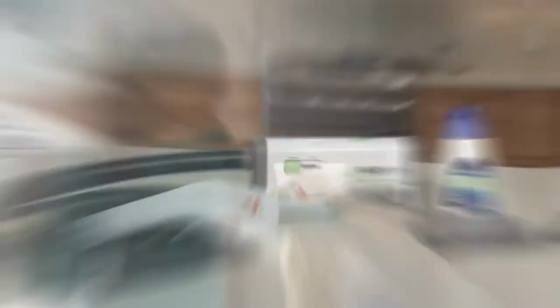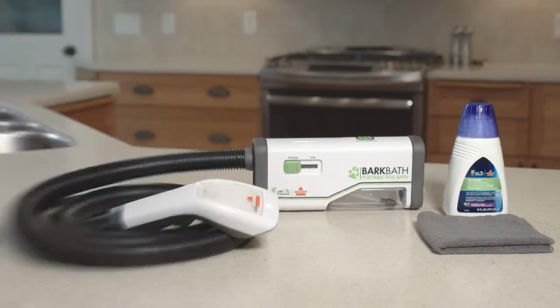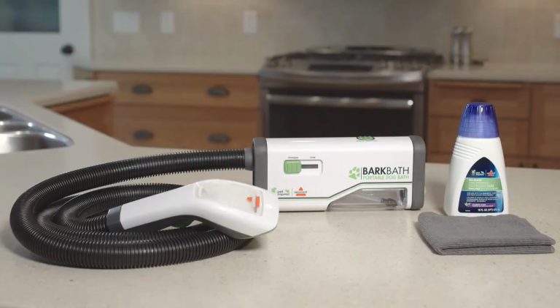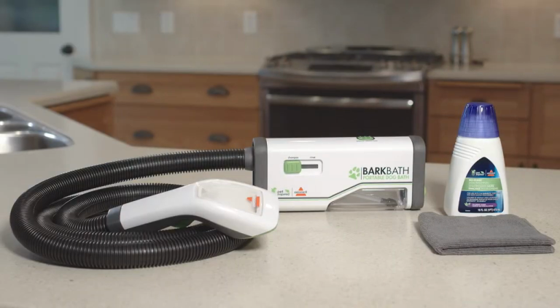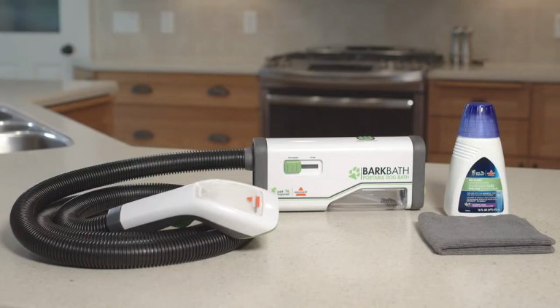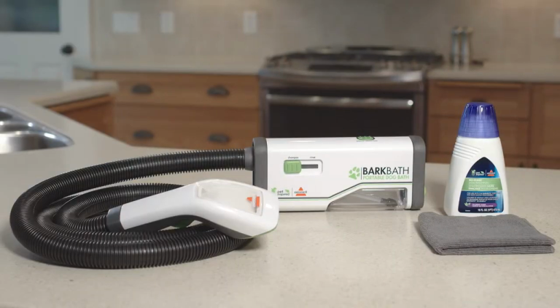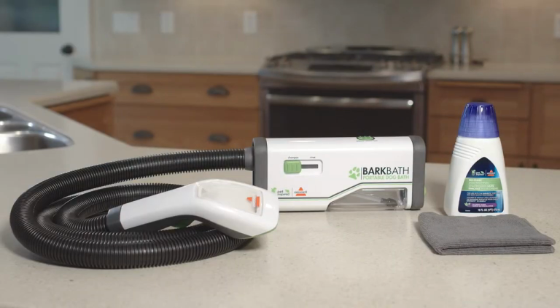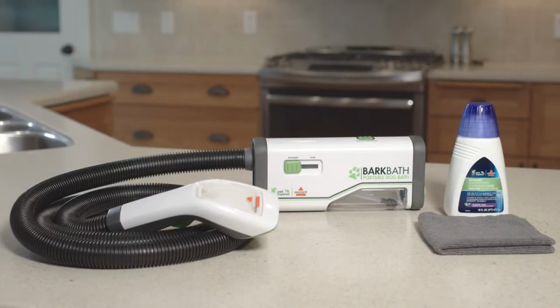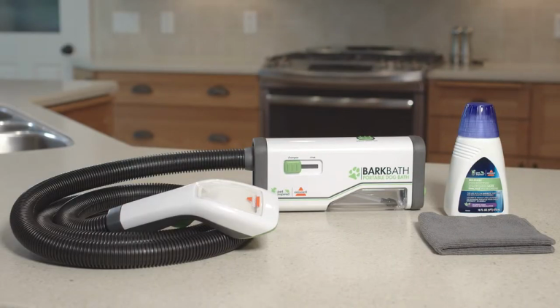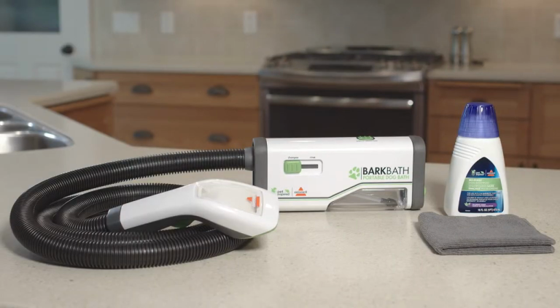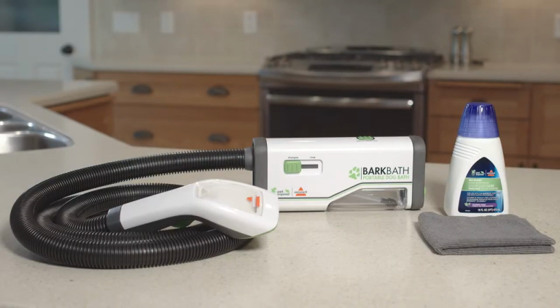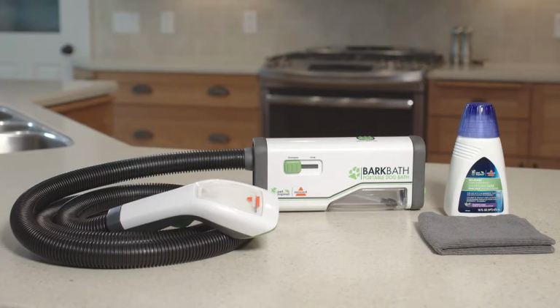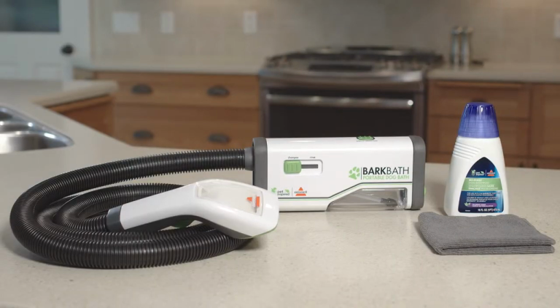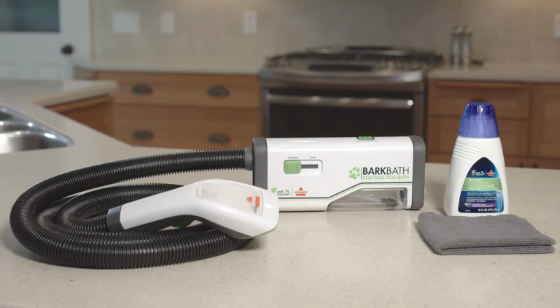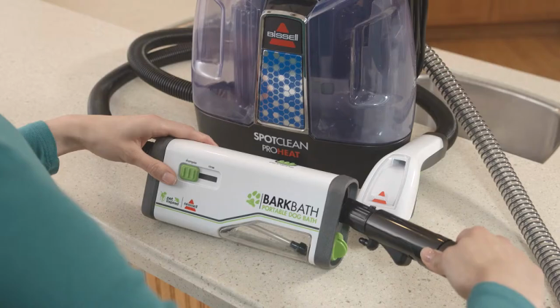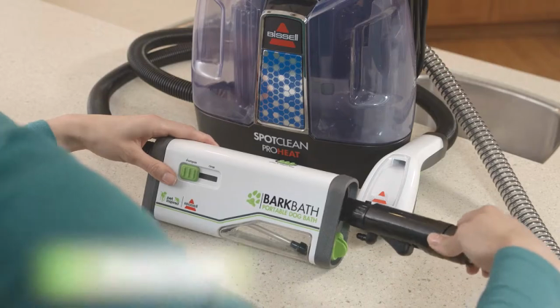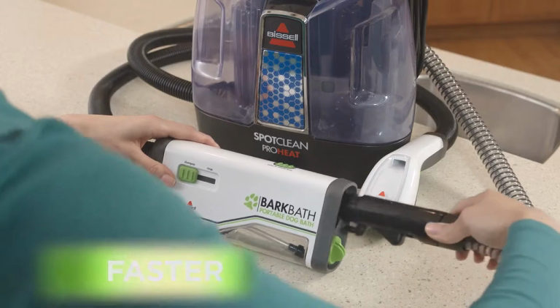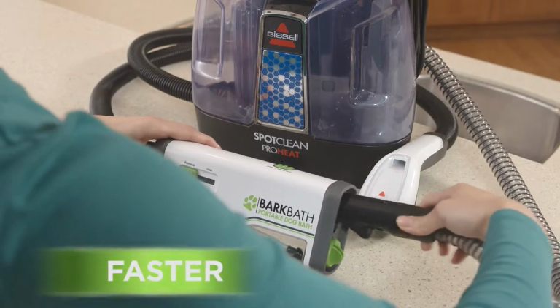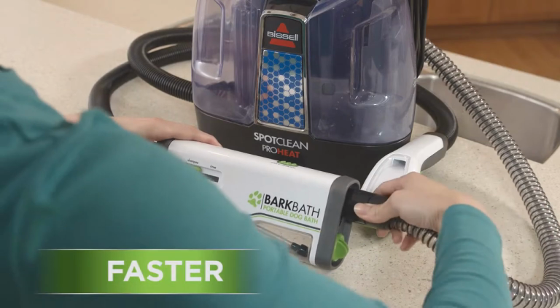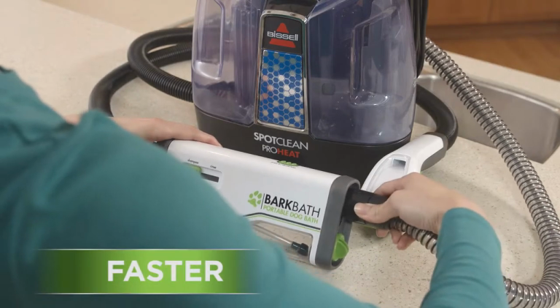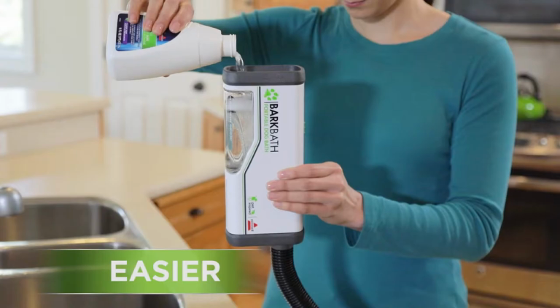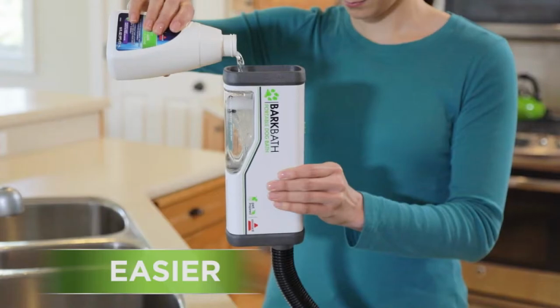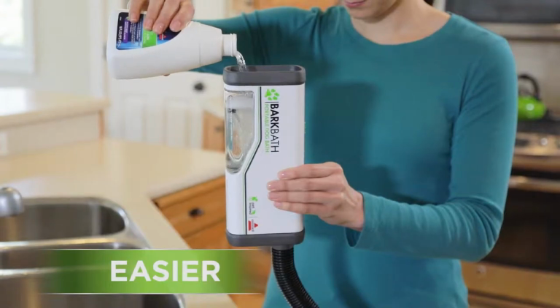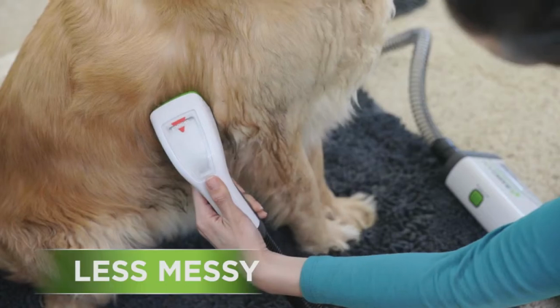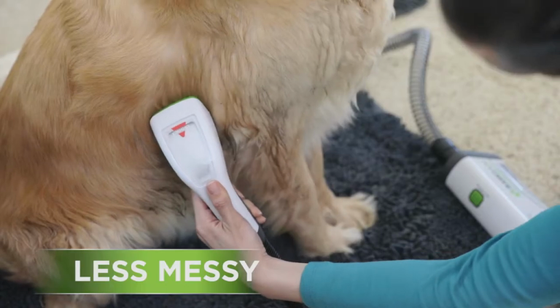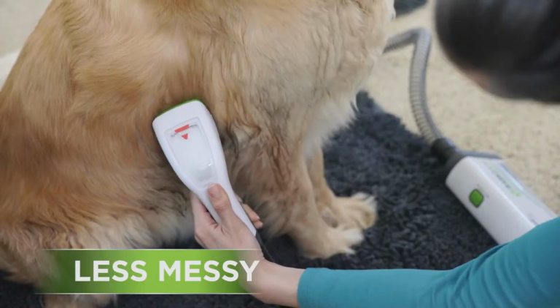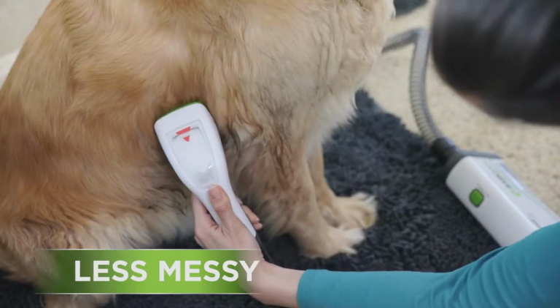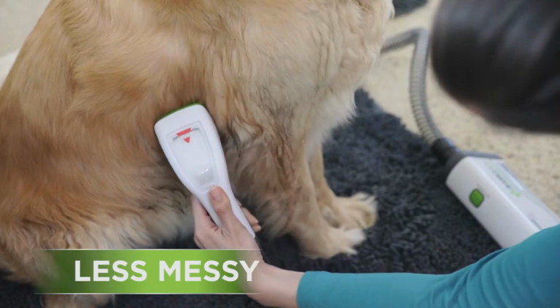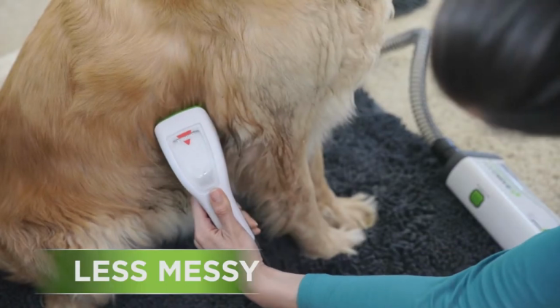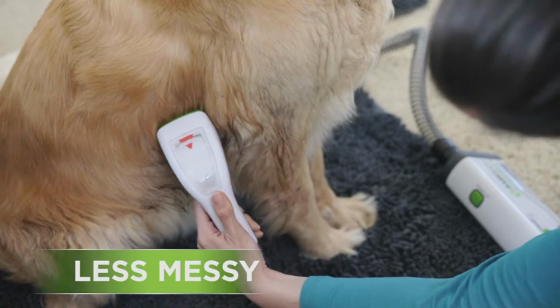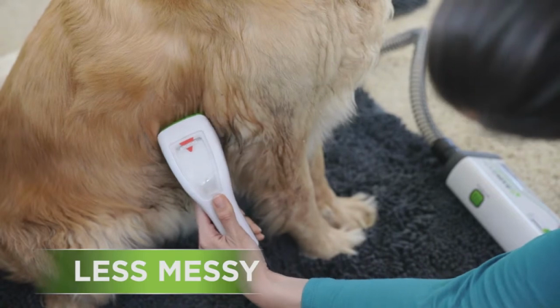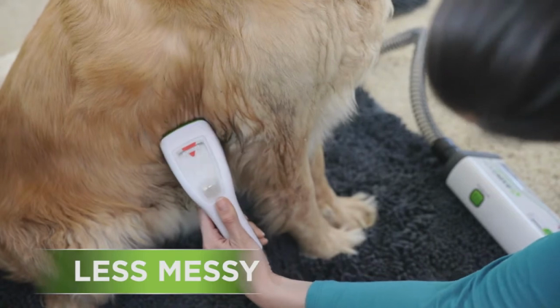Introducing the revolutionary Bark Bath Tool — a faster, easier, less messy way to bathe your dog.